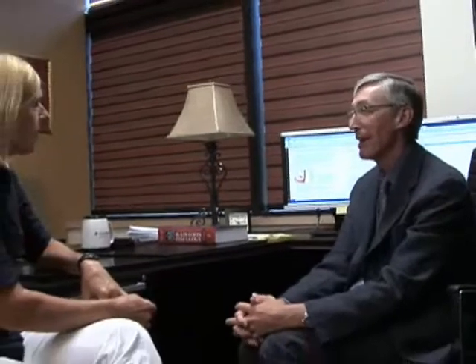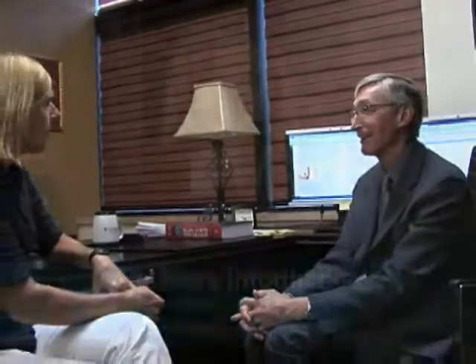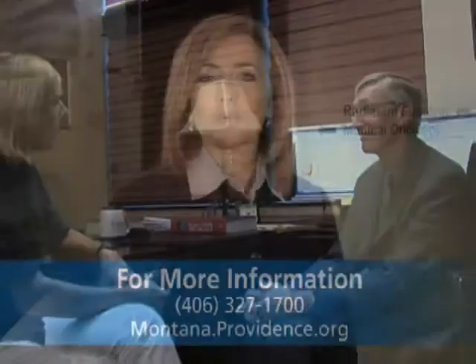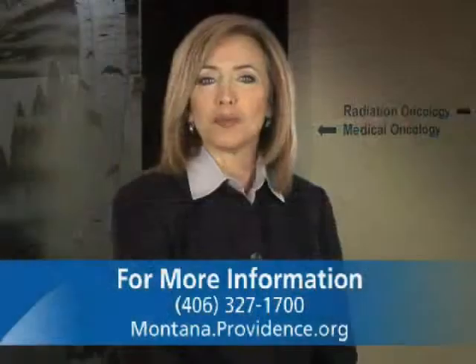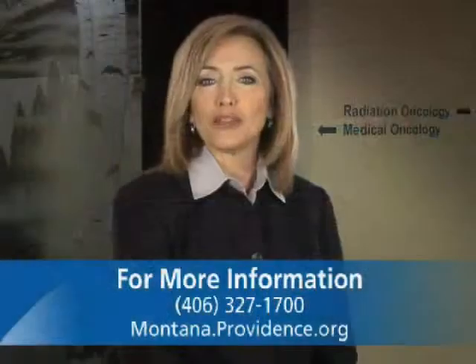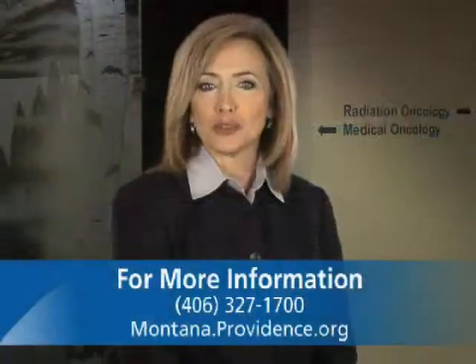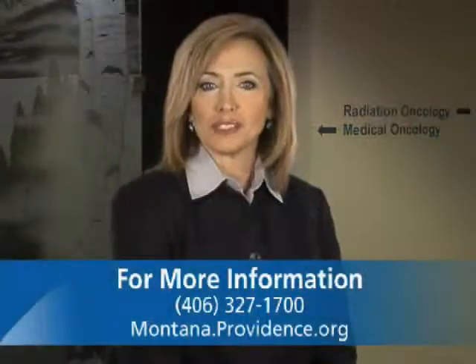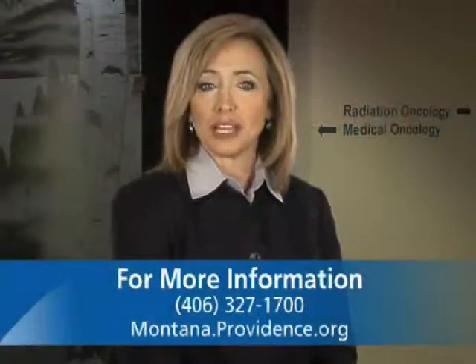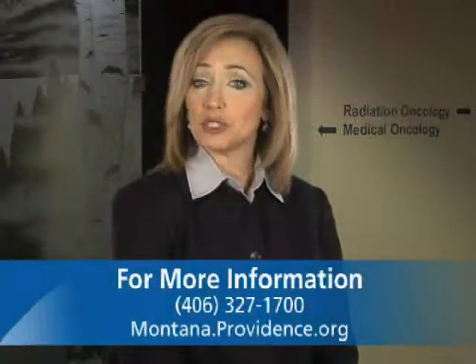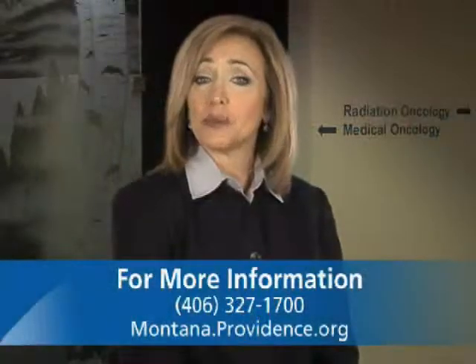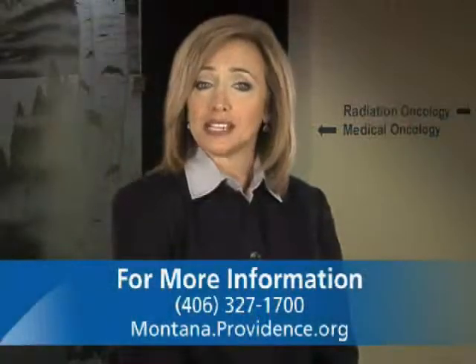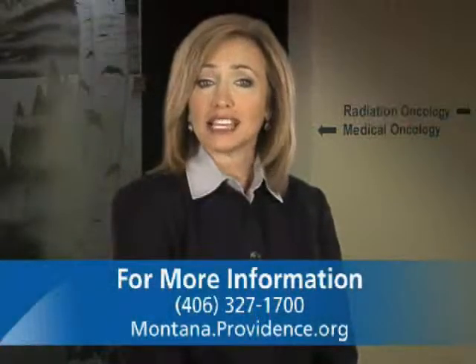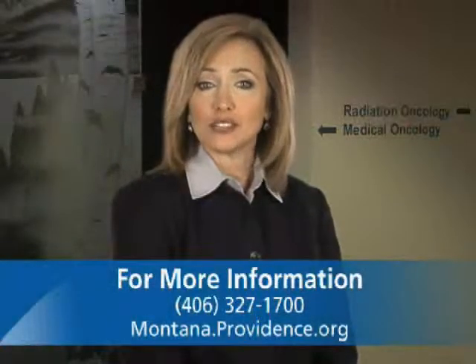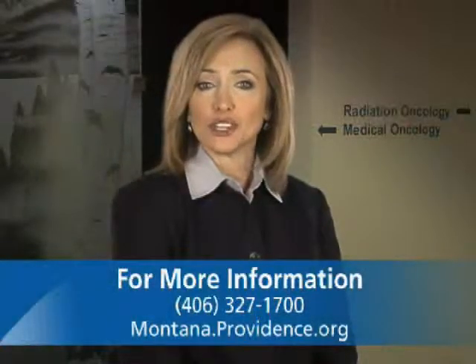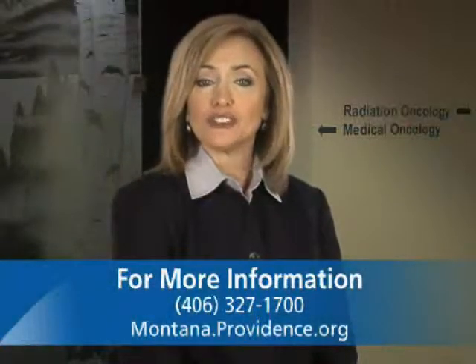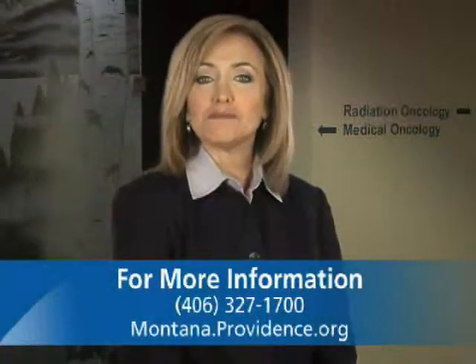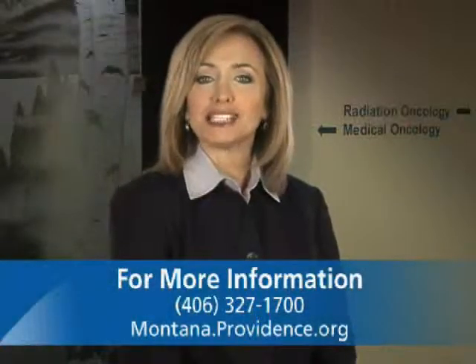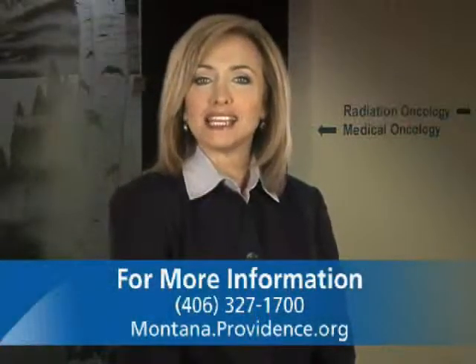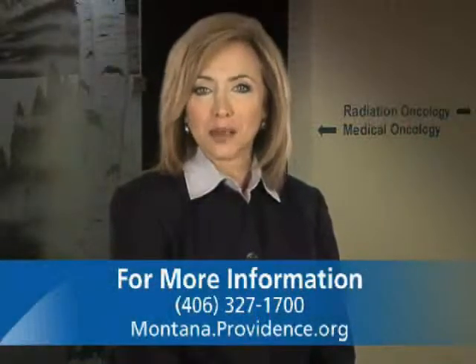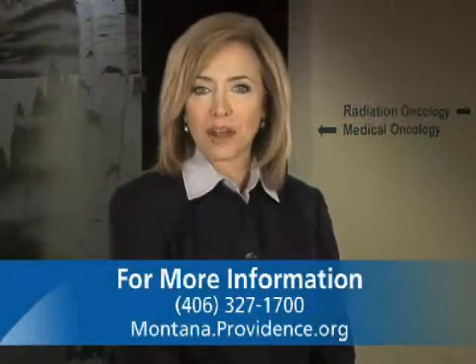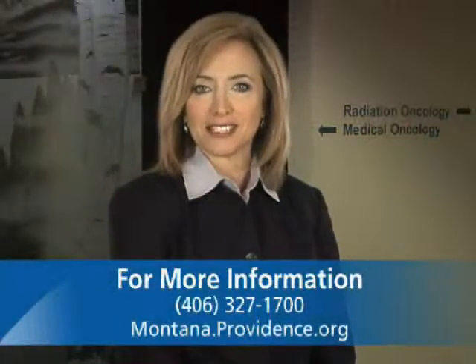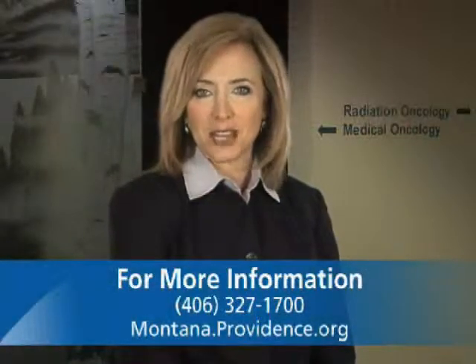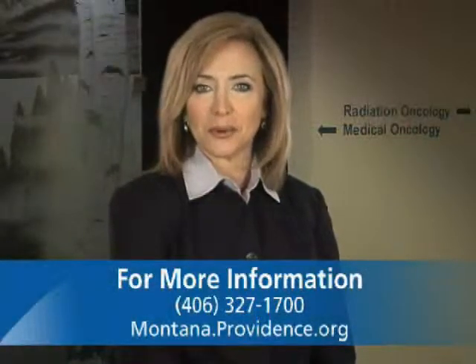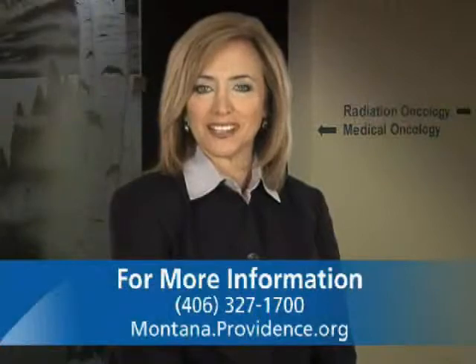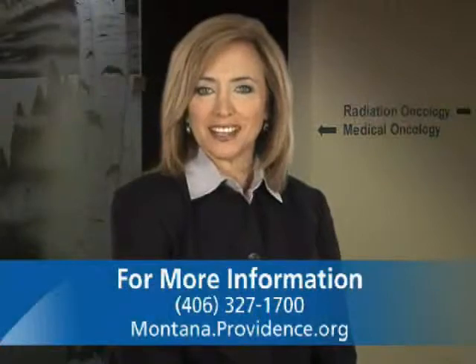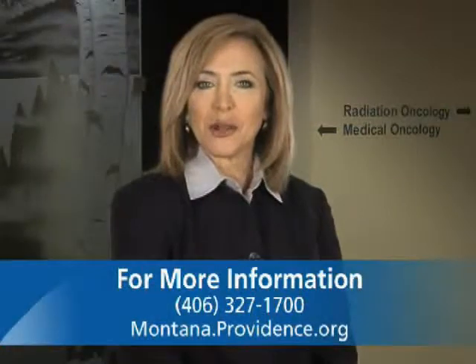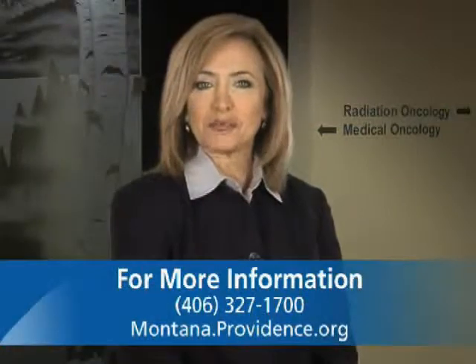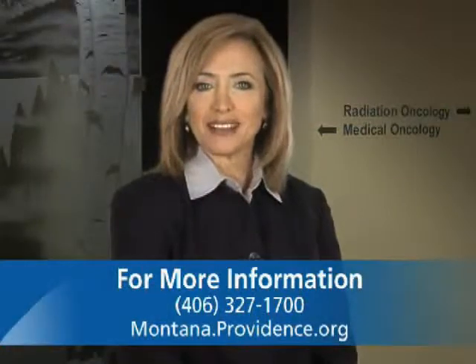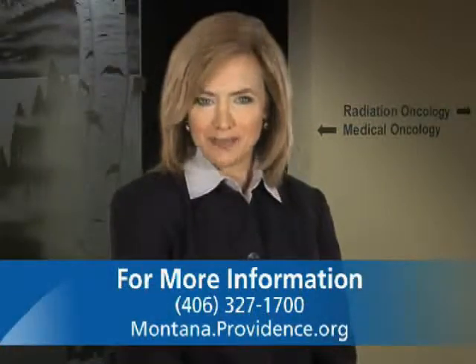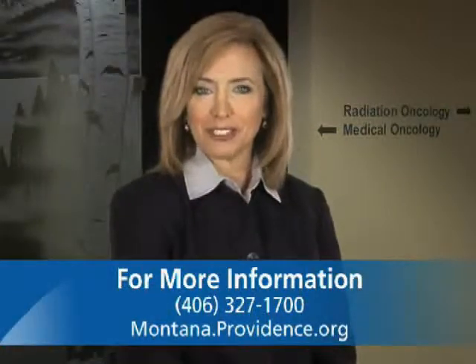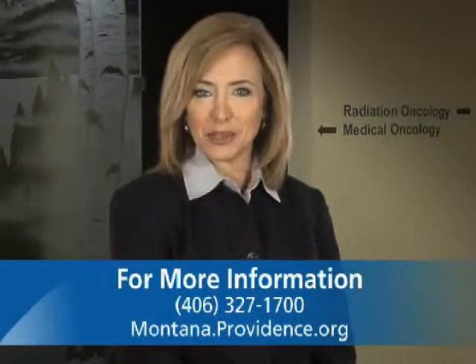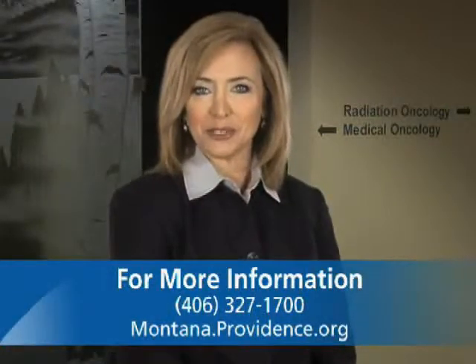To learn more about the treatments available at the Montana Cancer Center, visit Montana.providence.org. For Health Break, I'm Beverly Herbert.